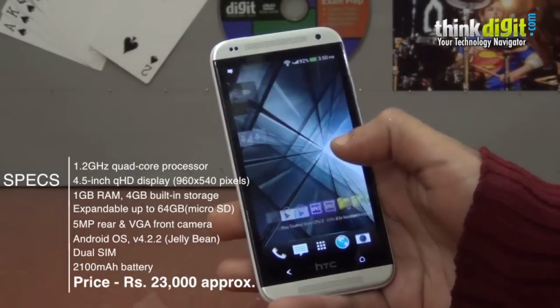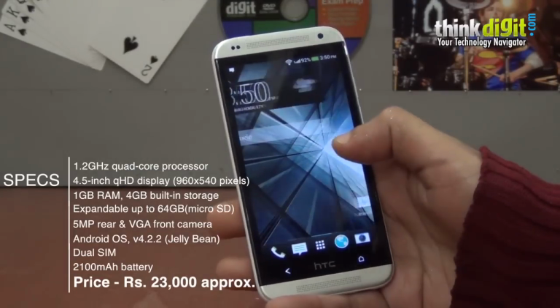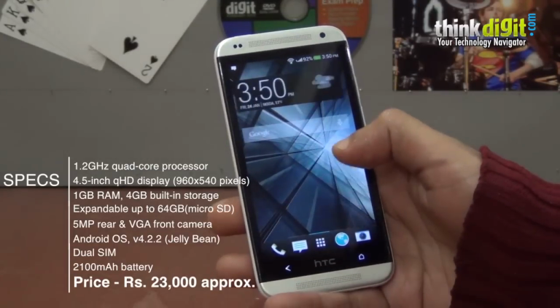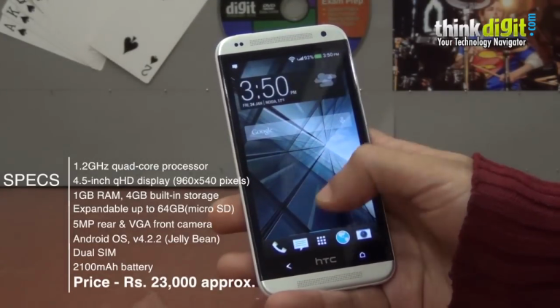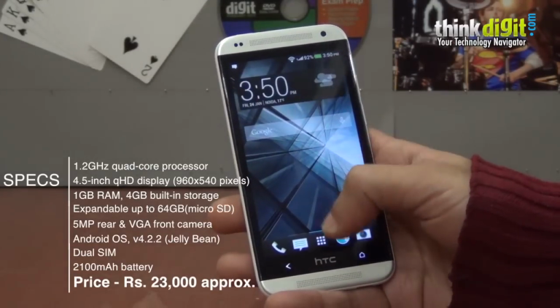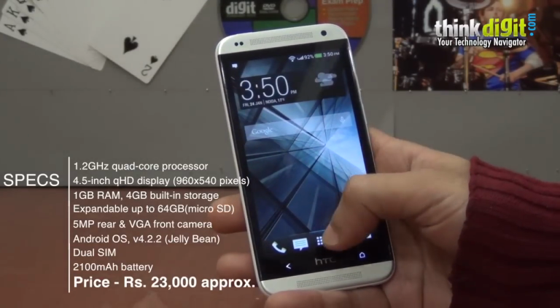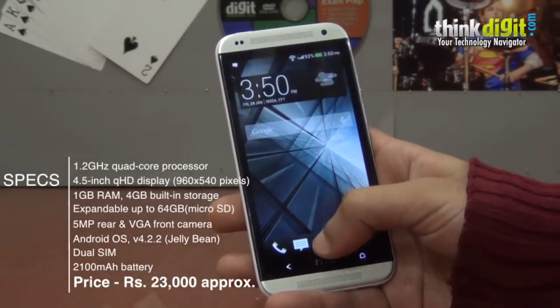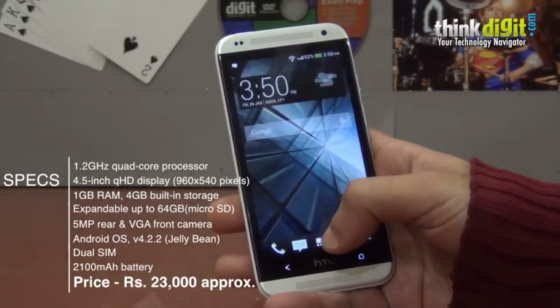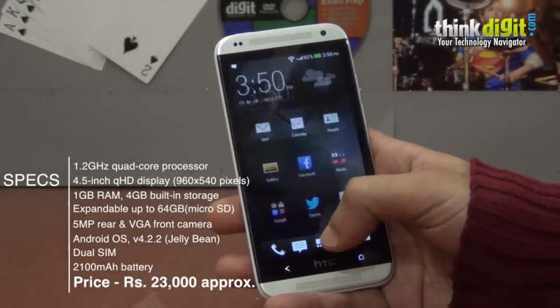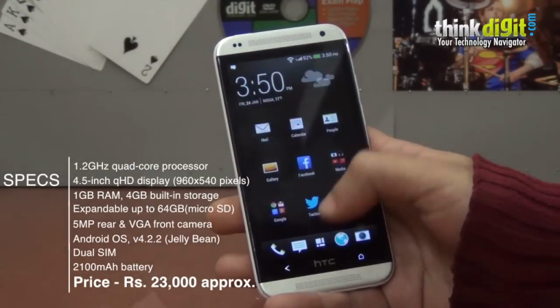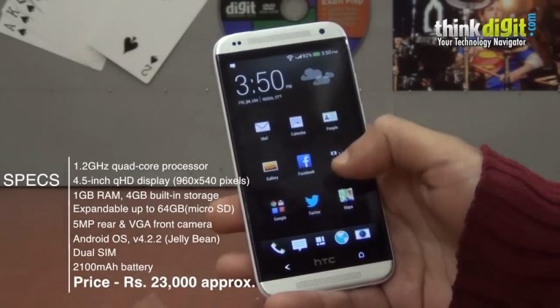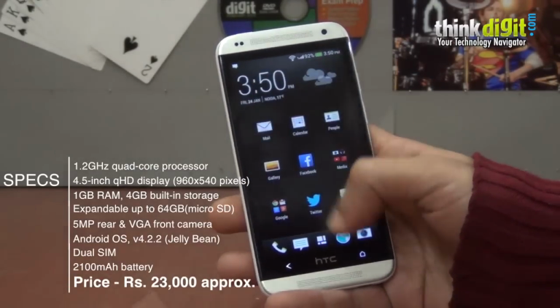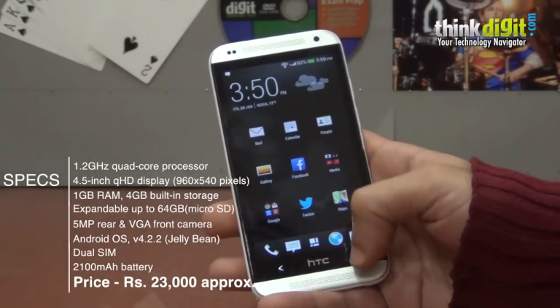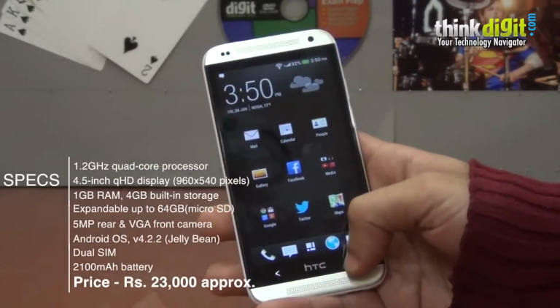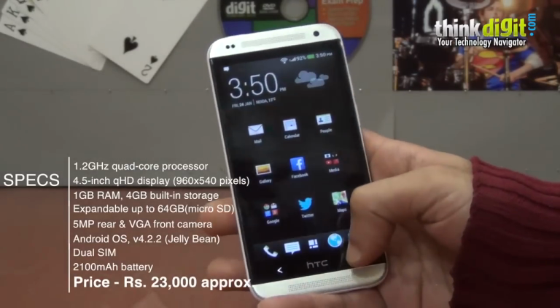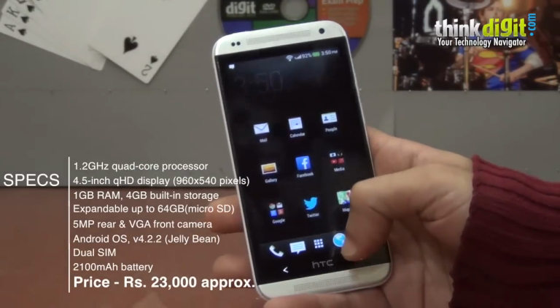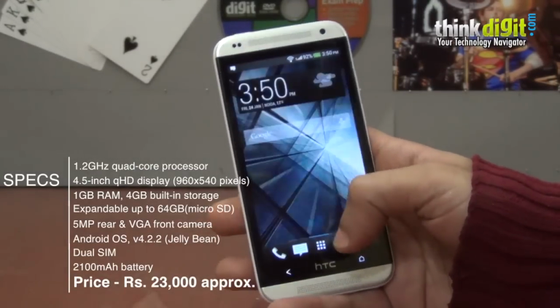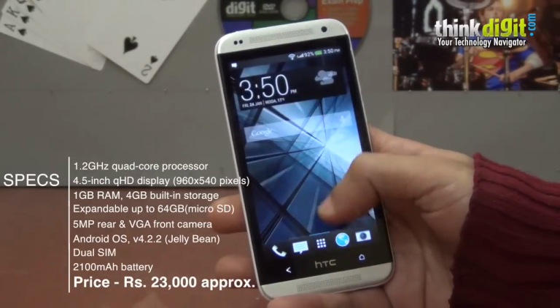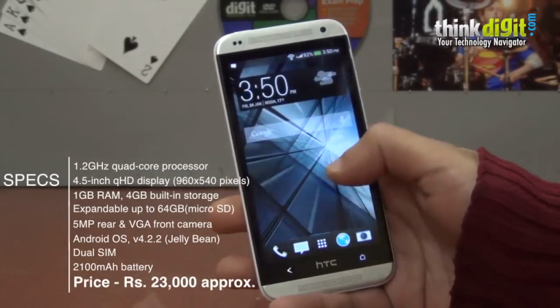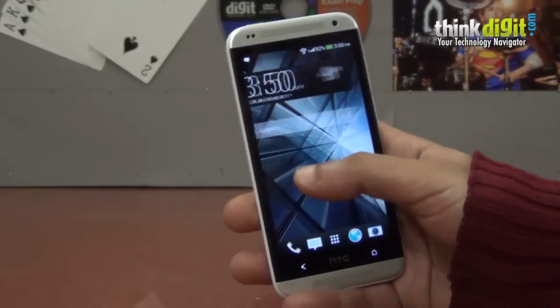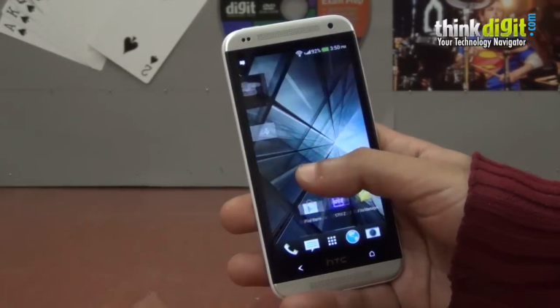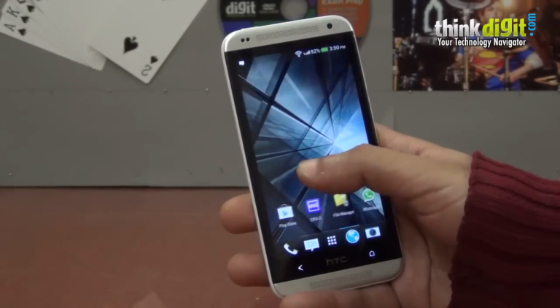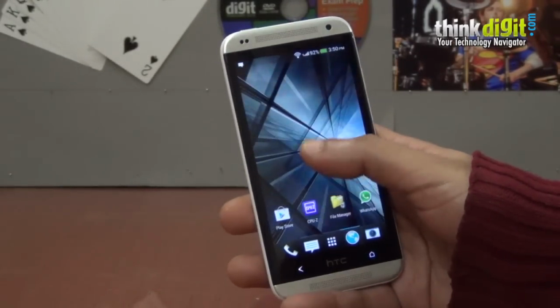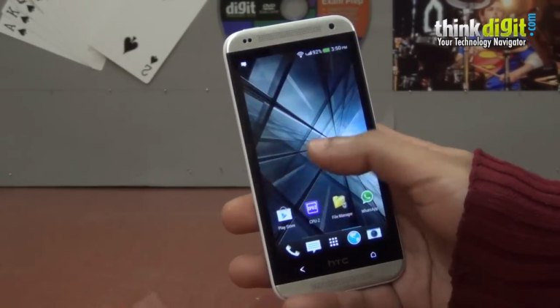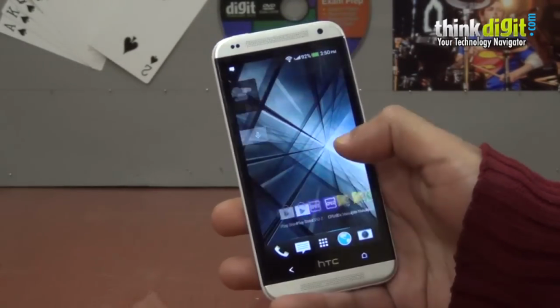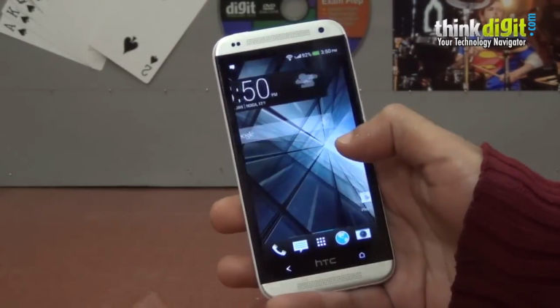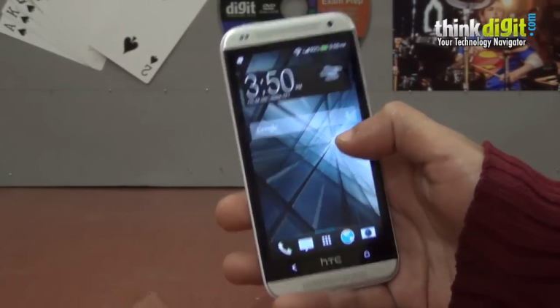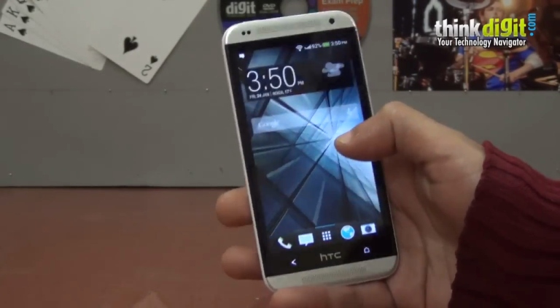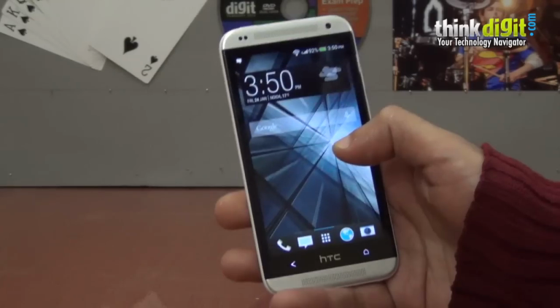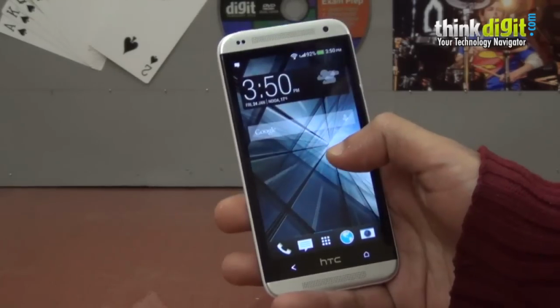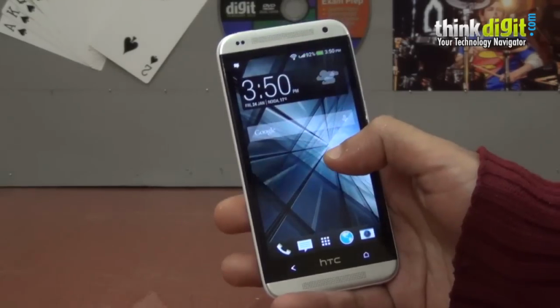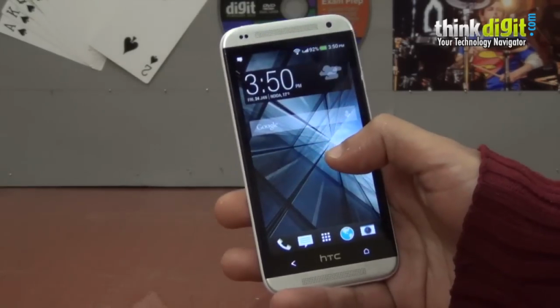If you want to know more about the phone, we will be reviewing it pretty soon, so do check that out.